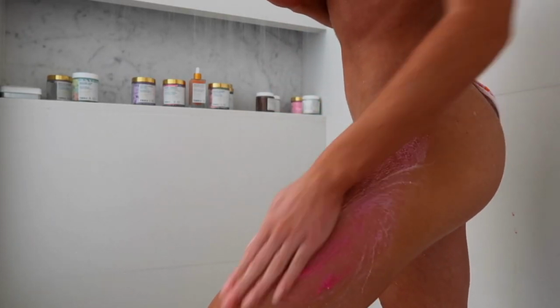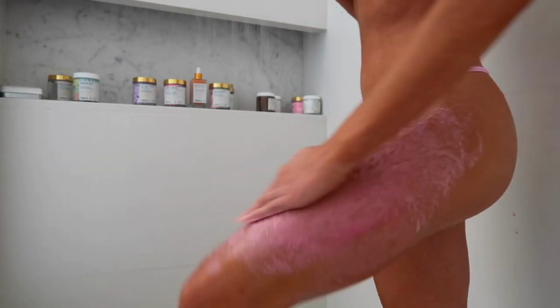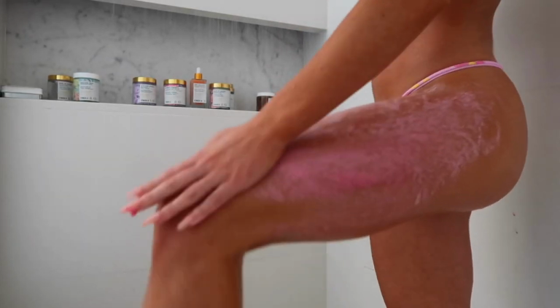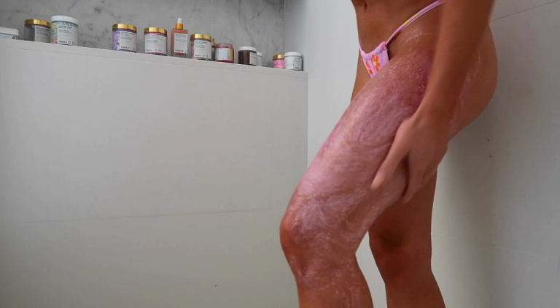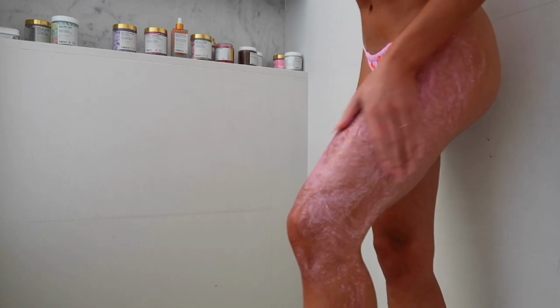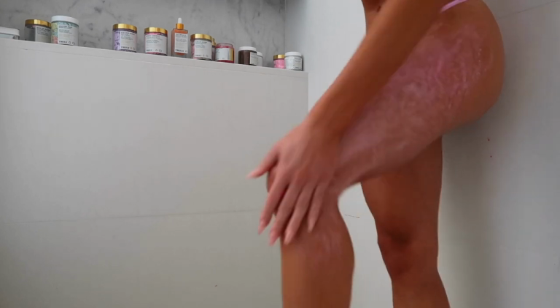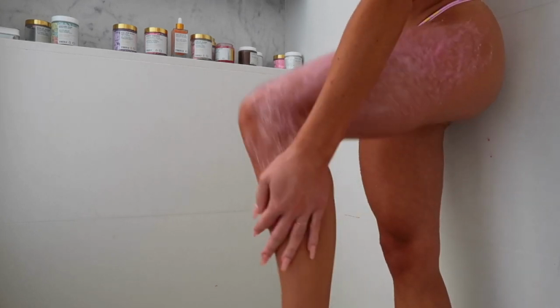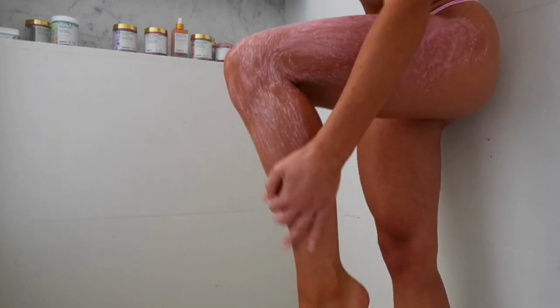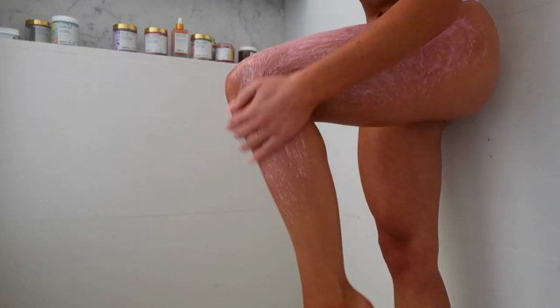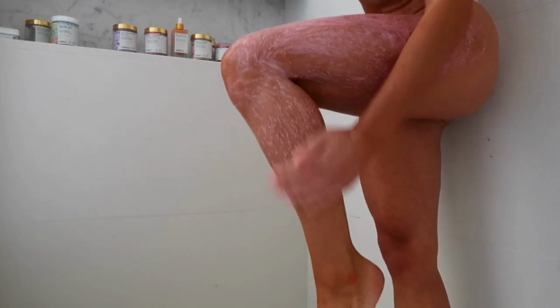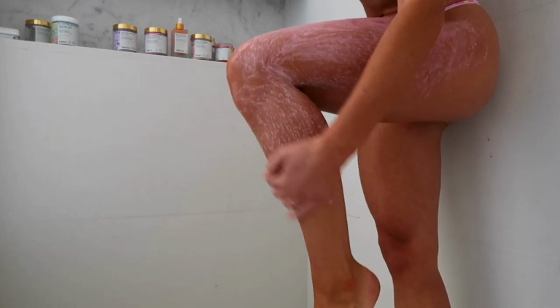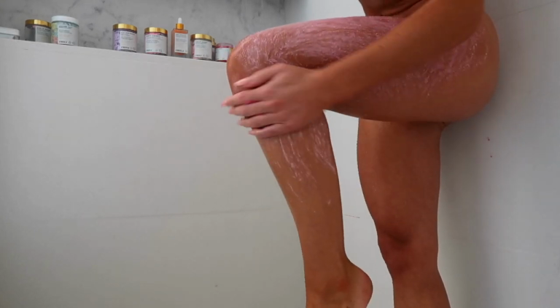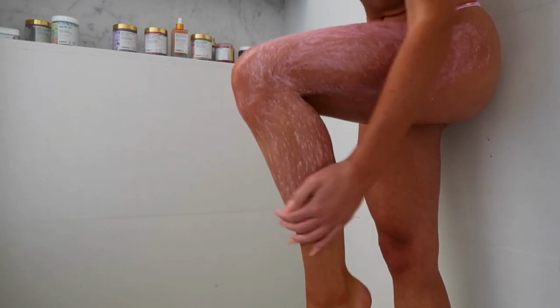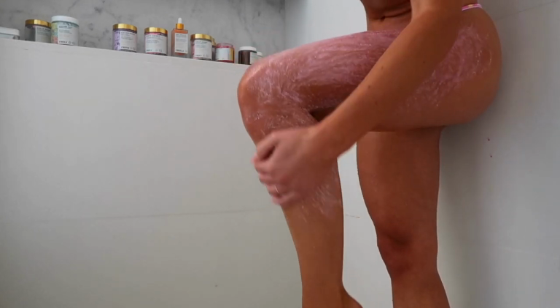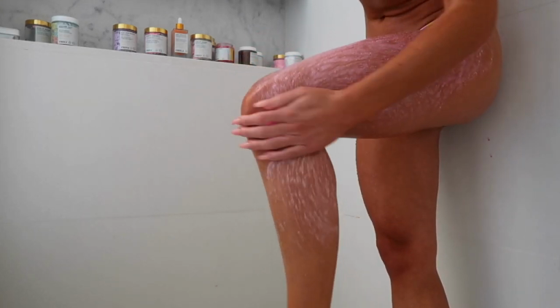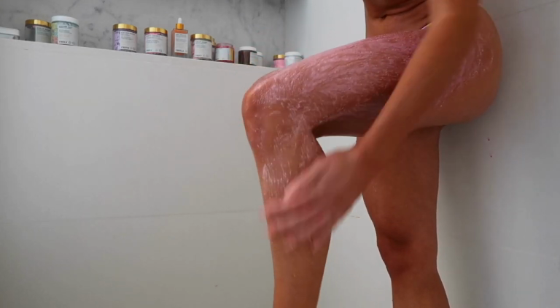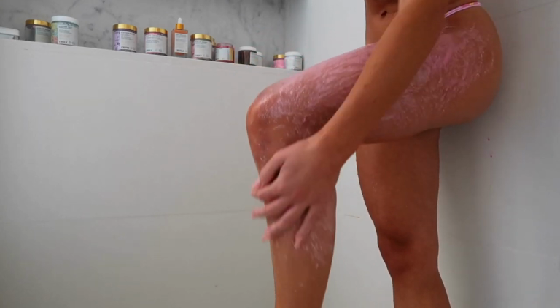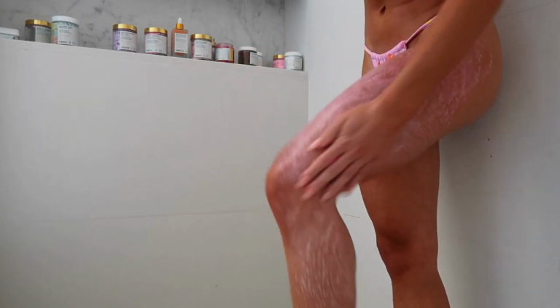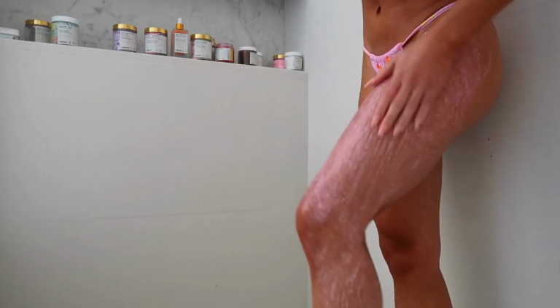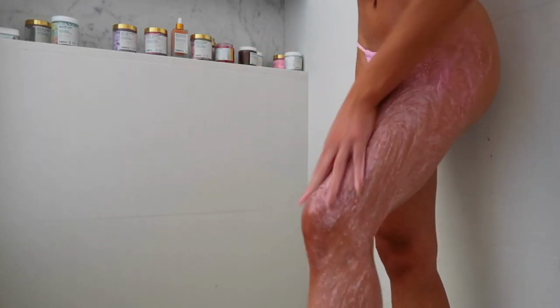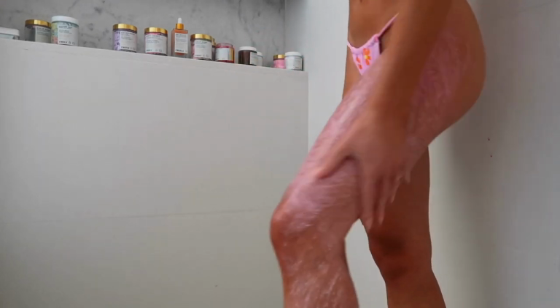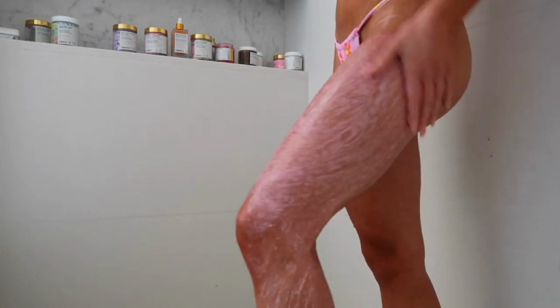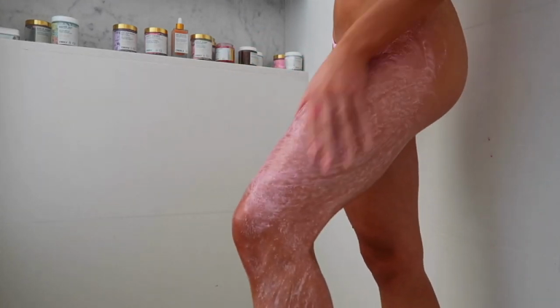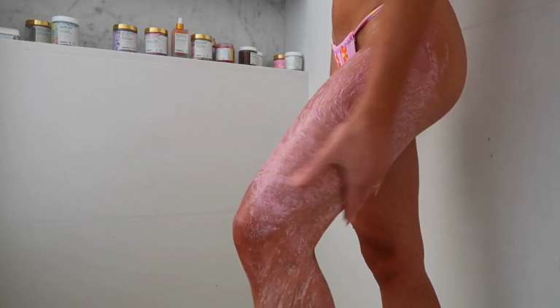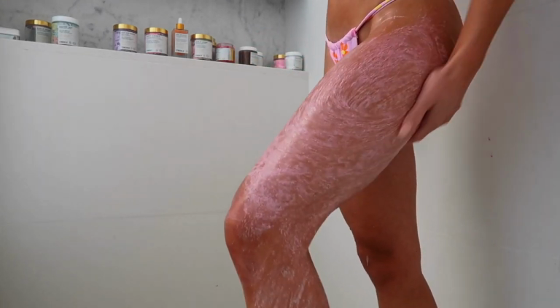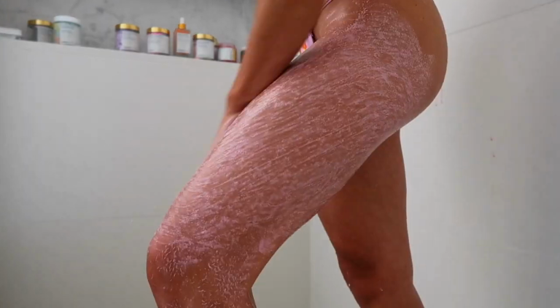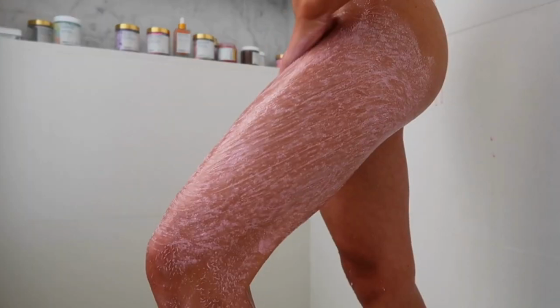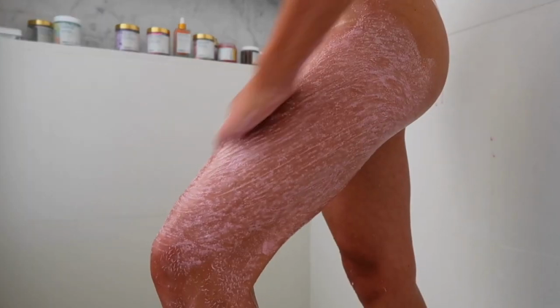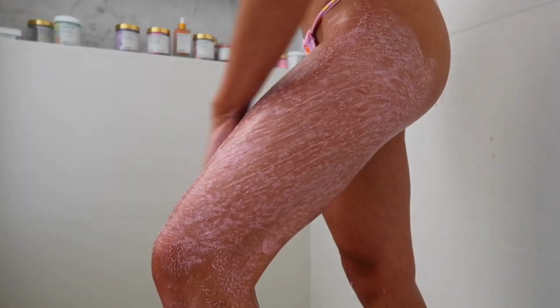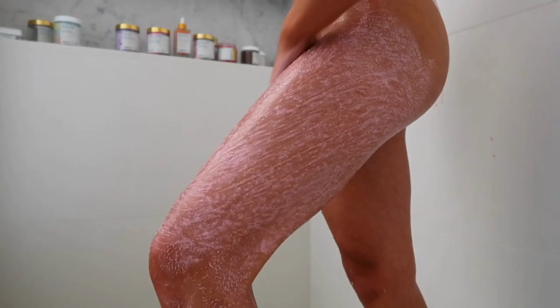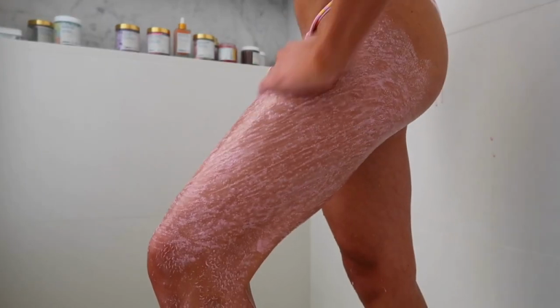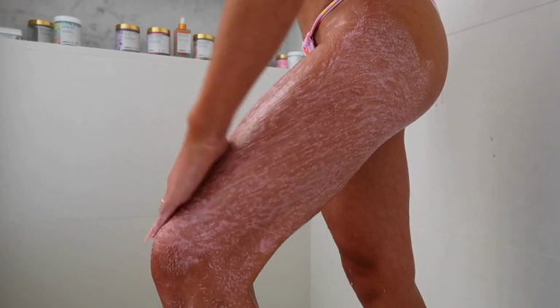It is crucial to exfoliate before shaving. This will remove any dead and dry skin, oil buildup, and loosened hair follicles.